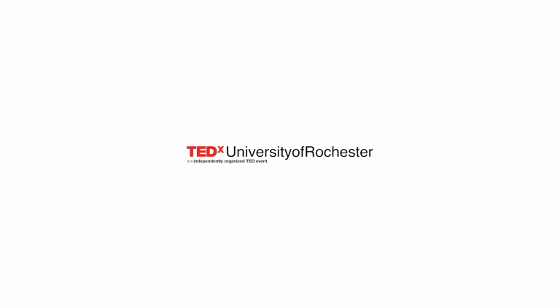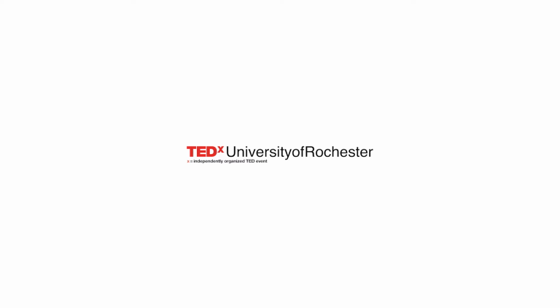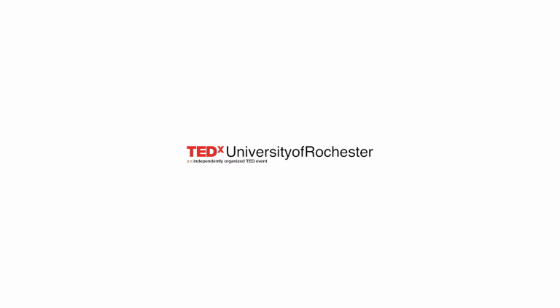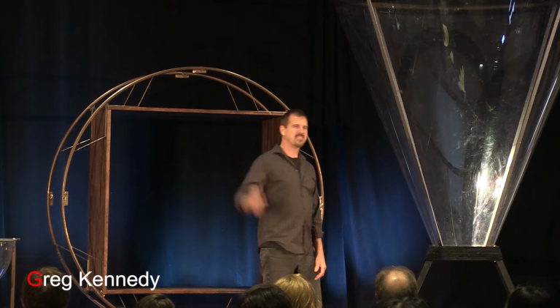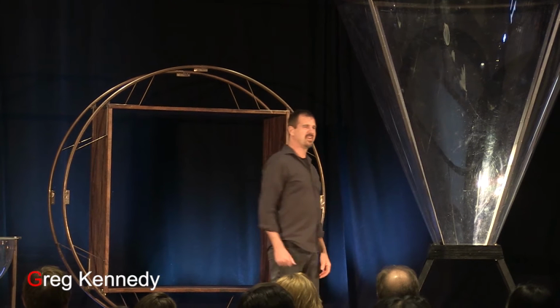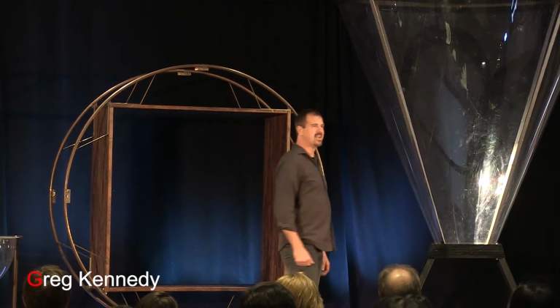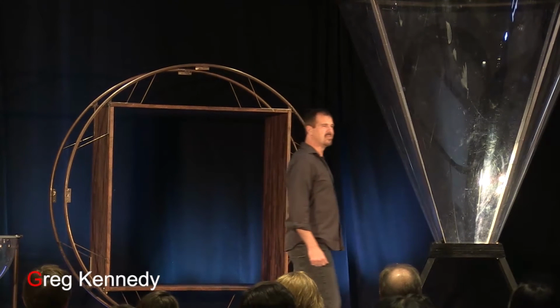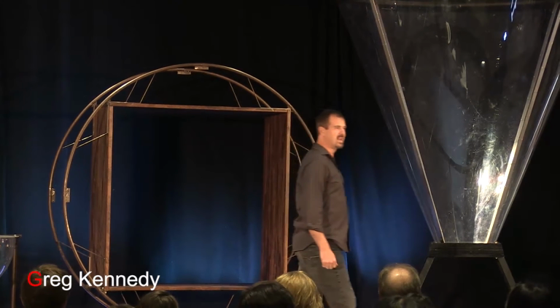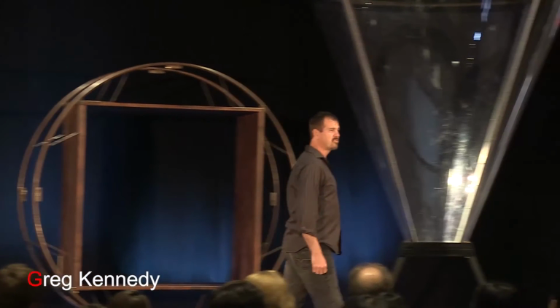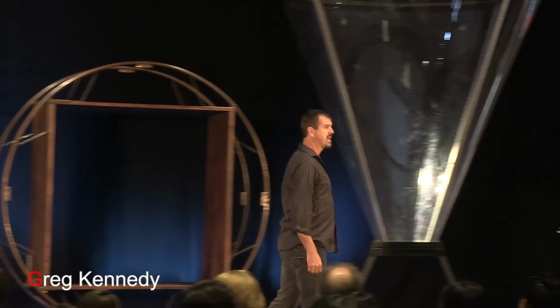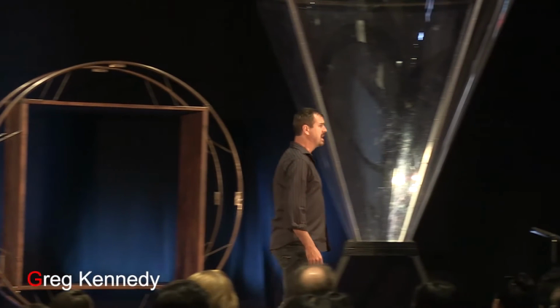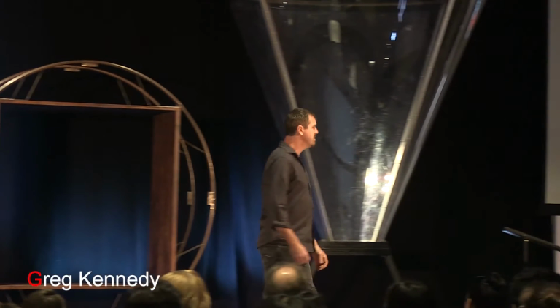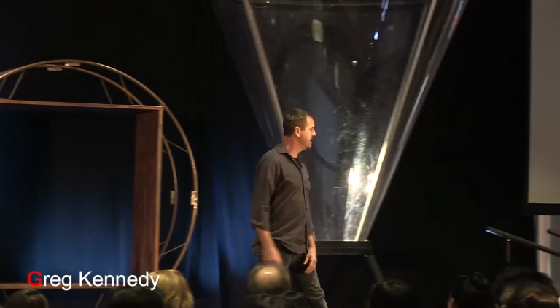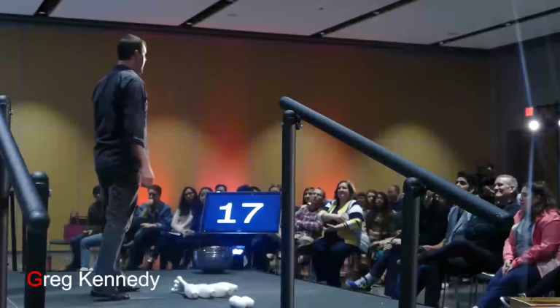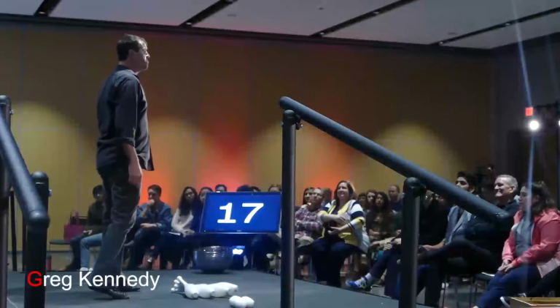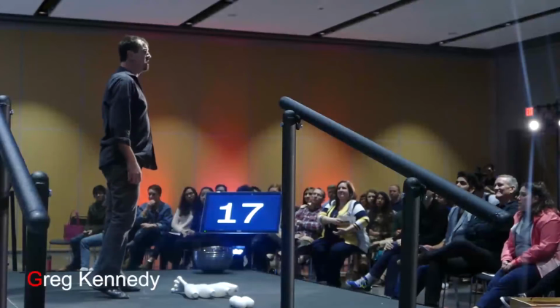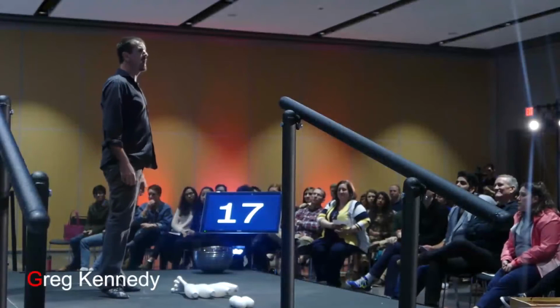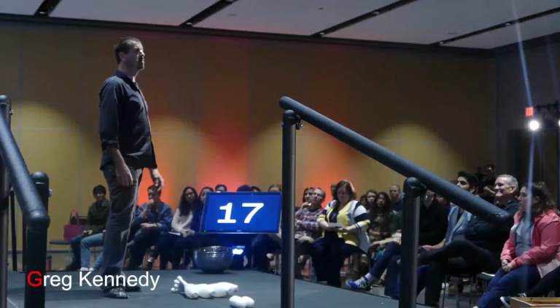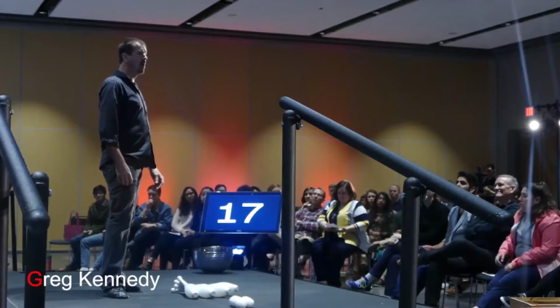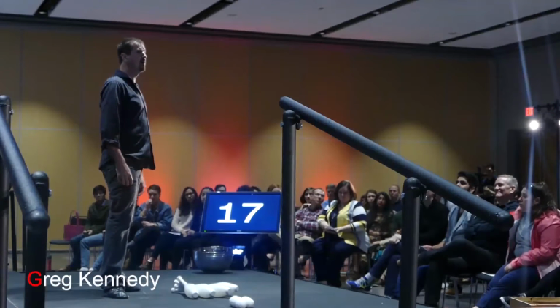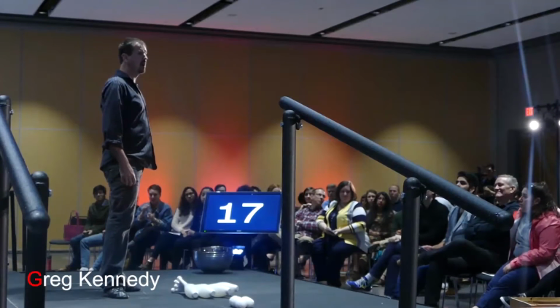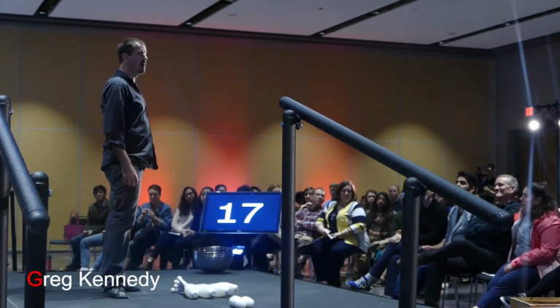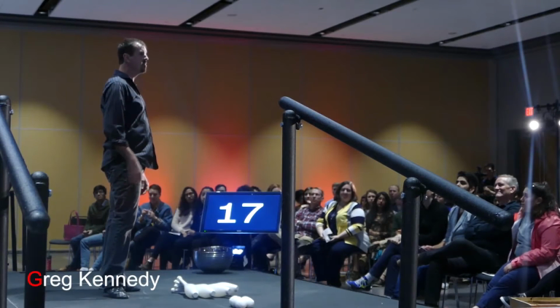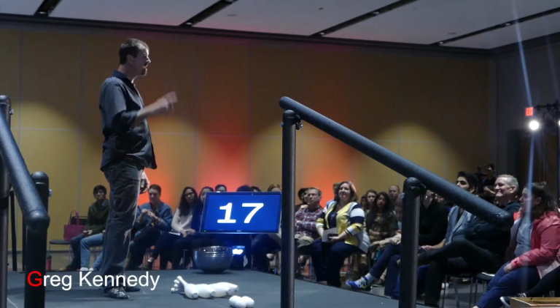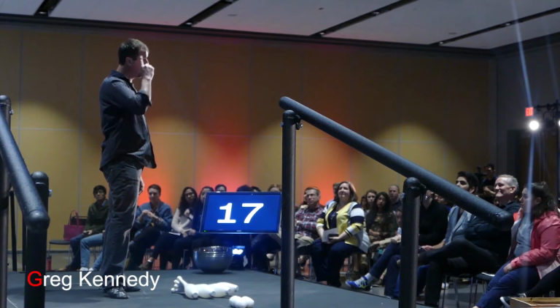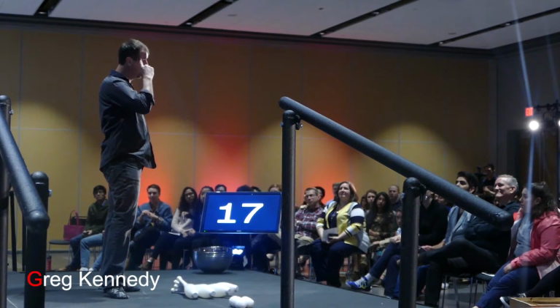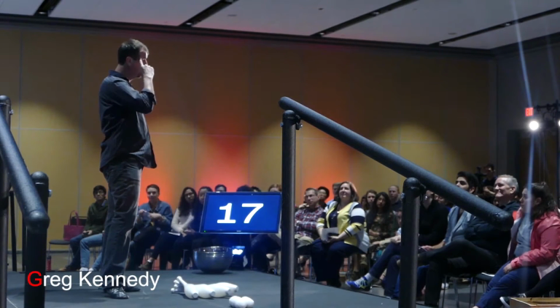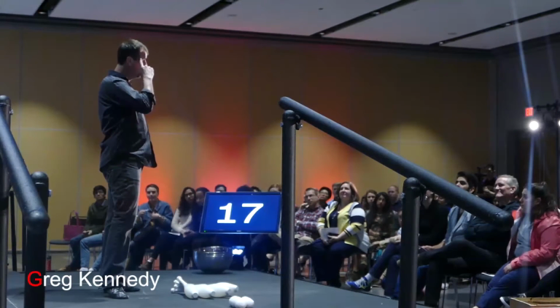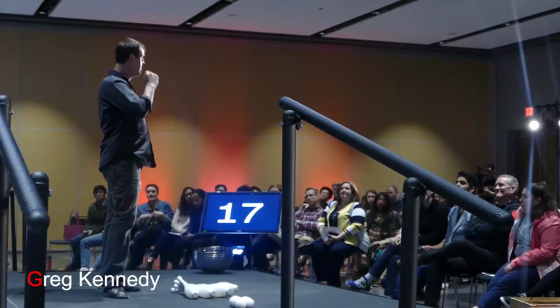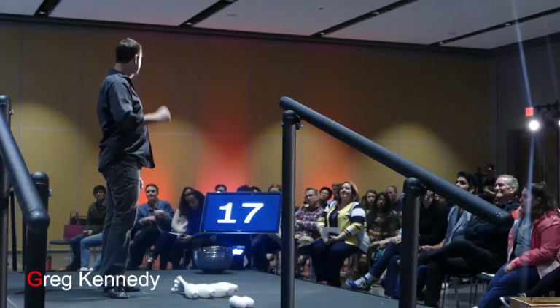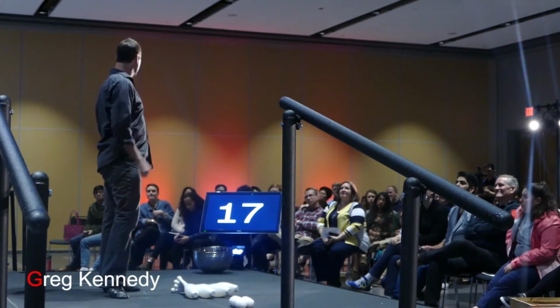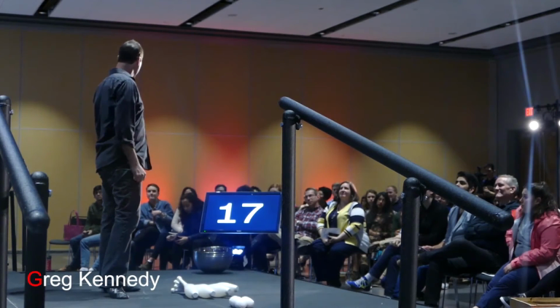Hello, welcome. It's great to be here. My name is Greg Kennedy, and I spend a lot of time thinking about juggling.